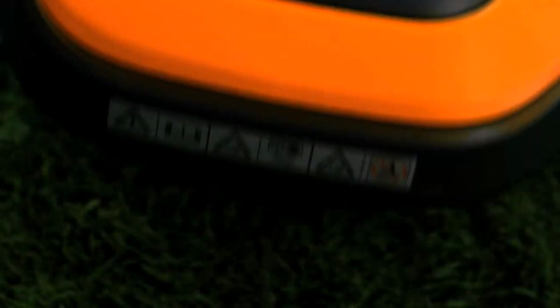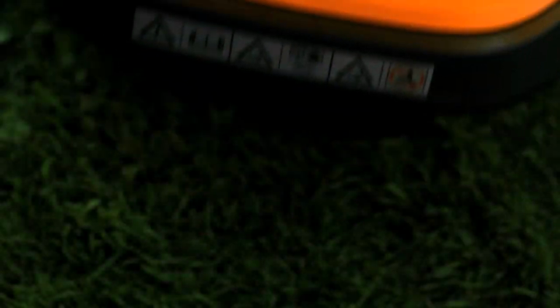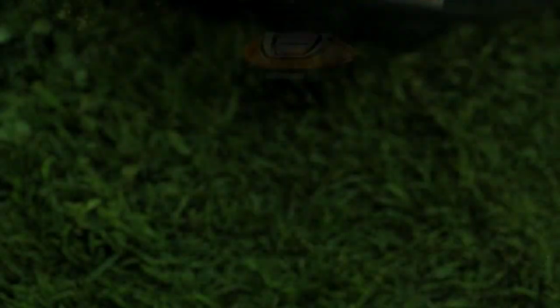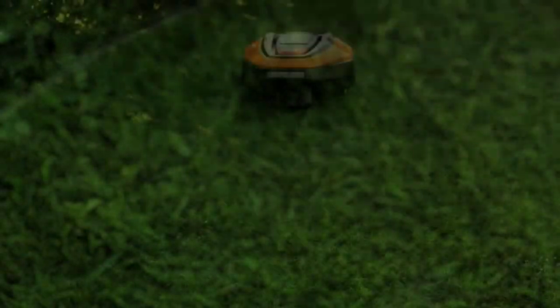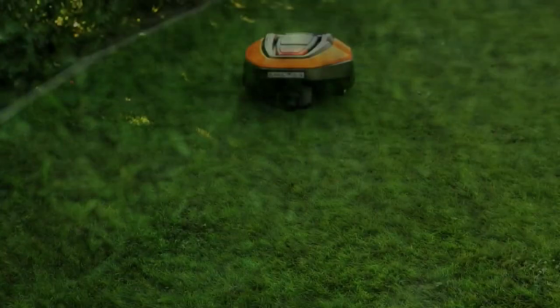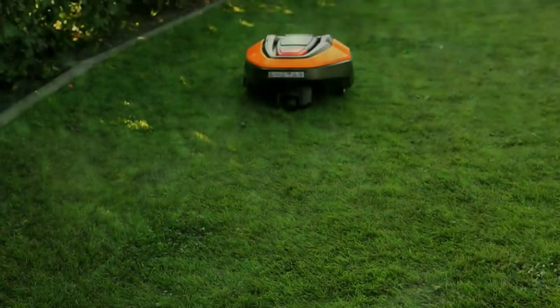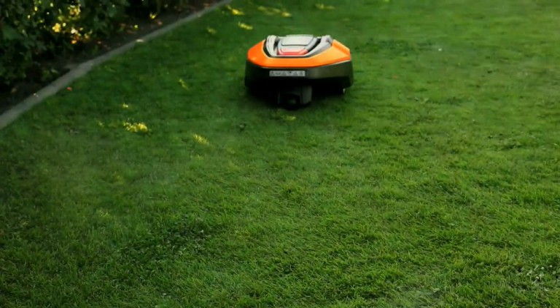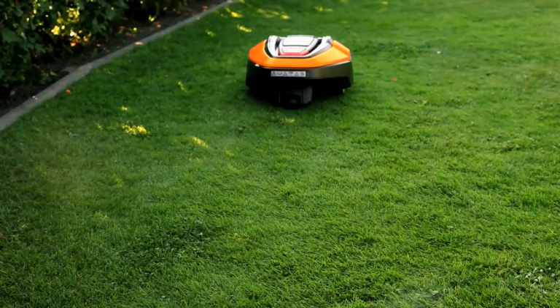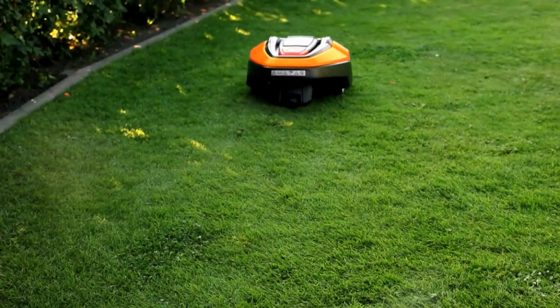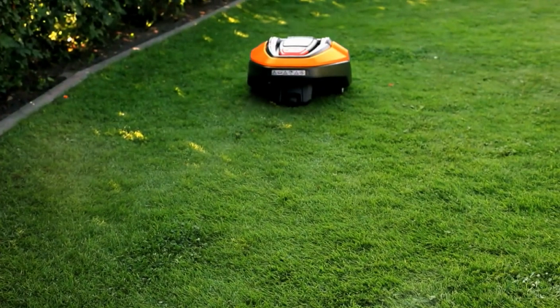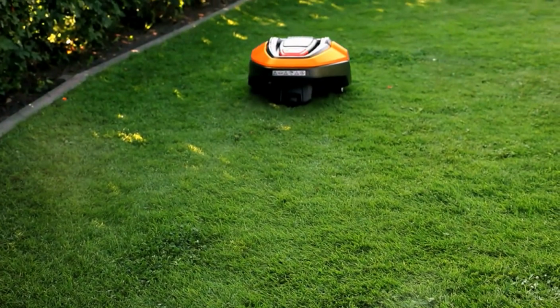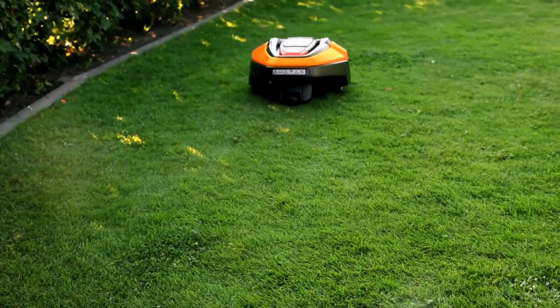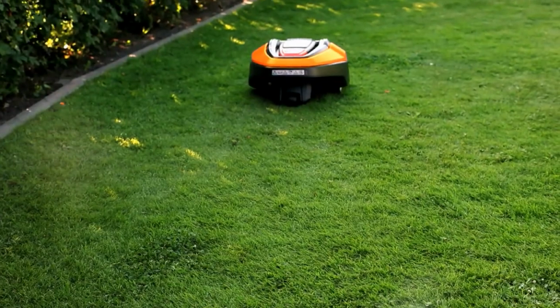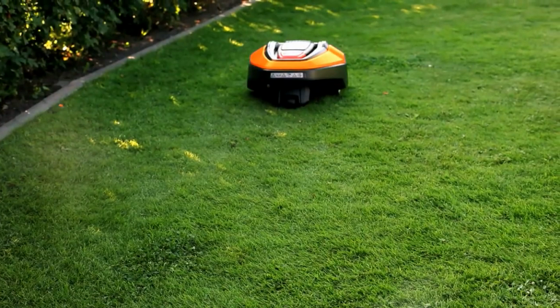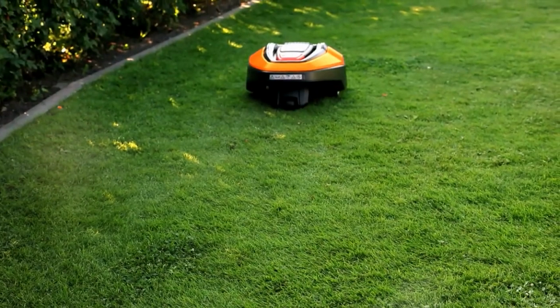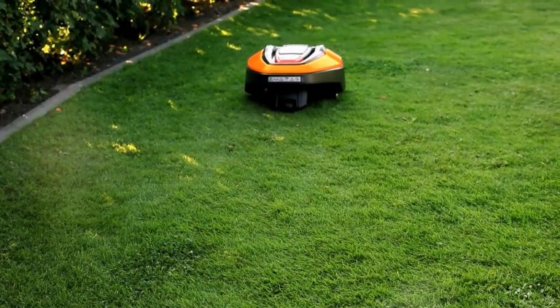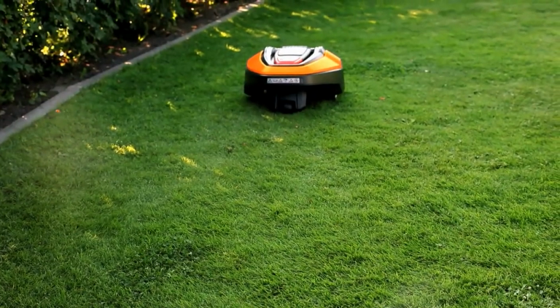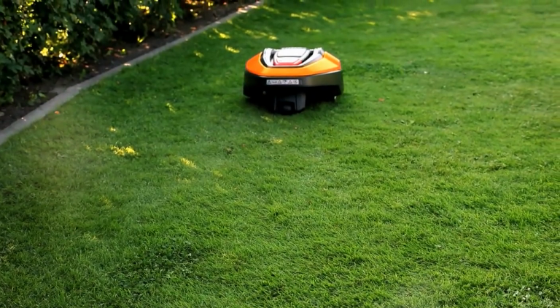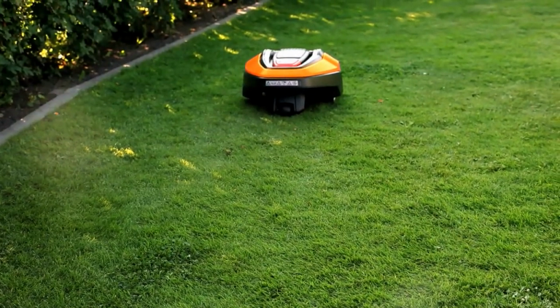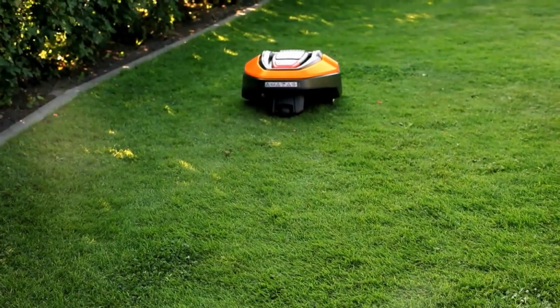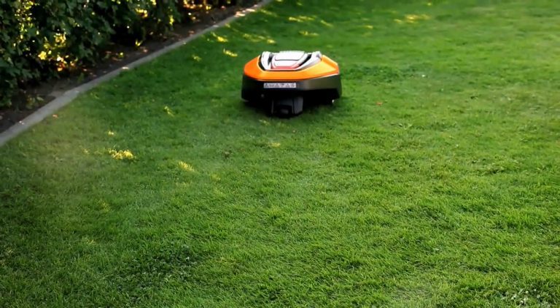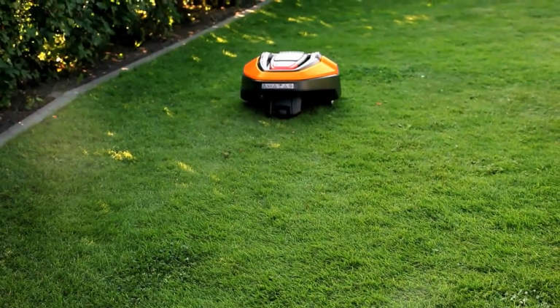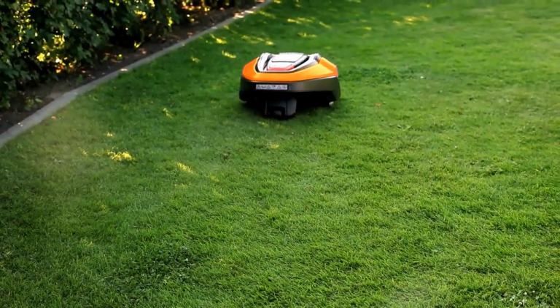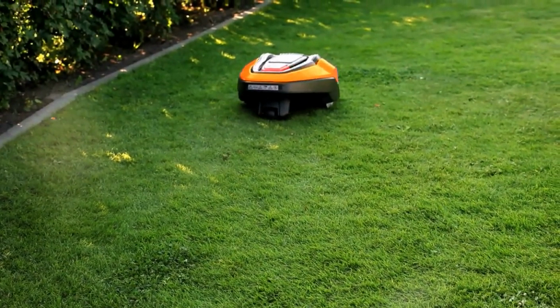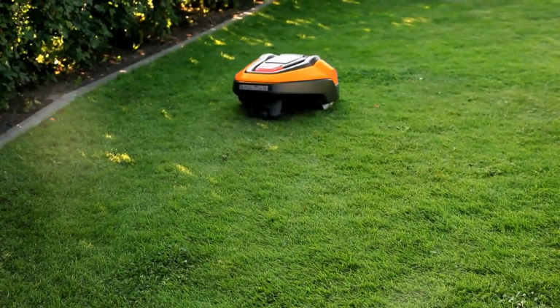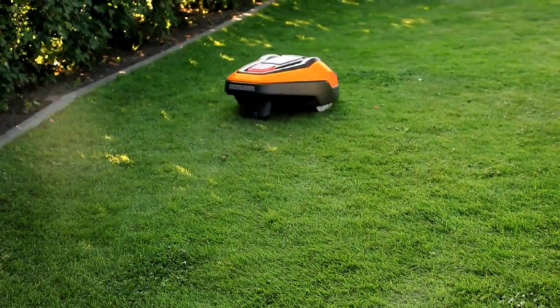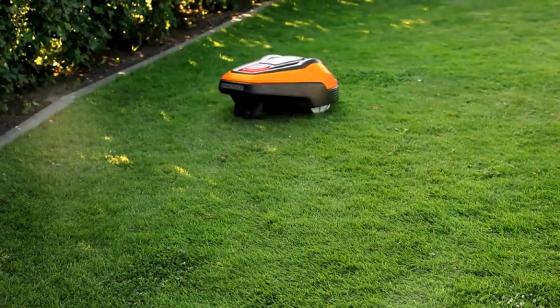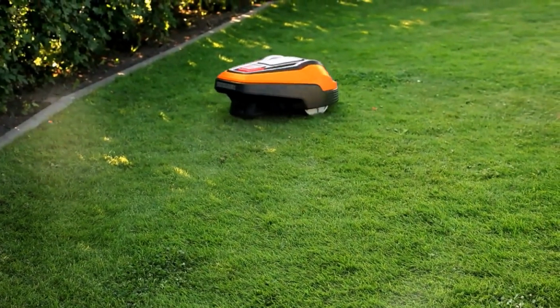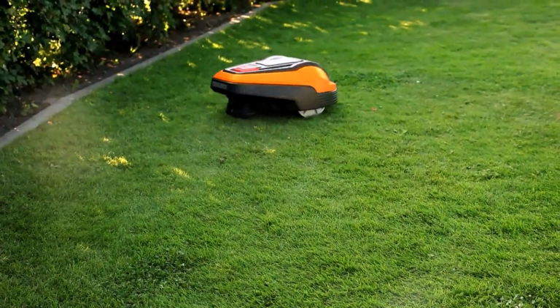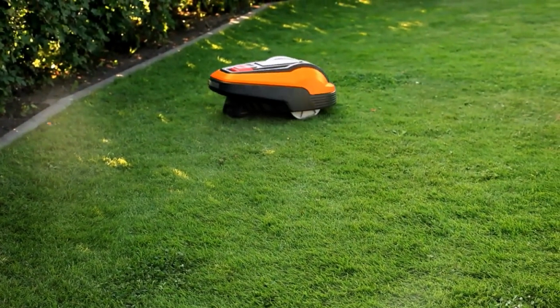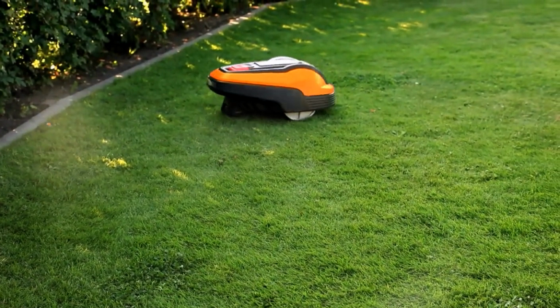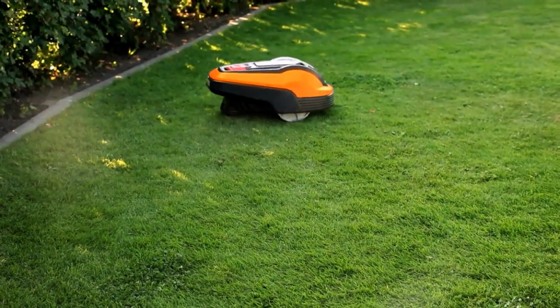When you start the mower, it should follow the guide wire all the way back to the charging station and dock.